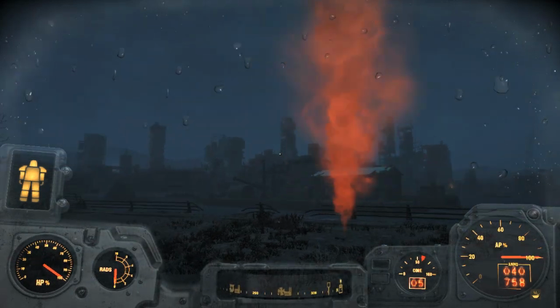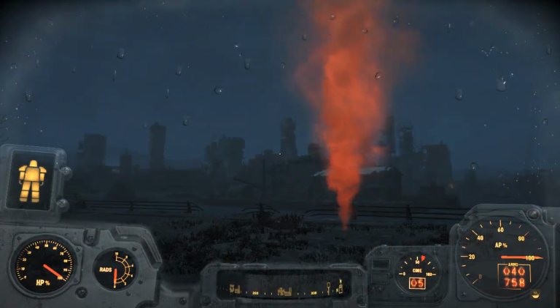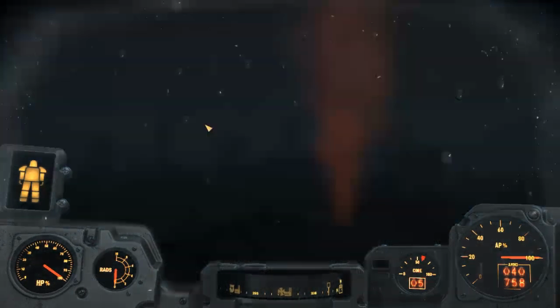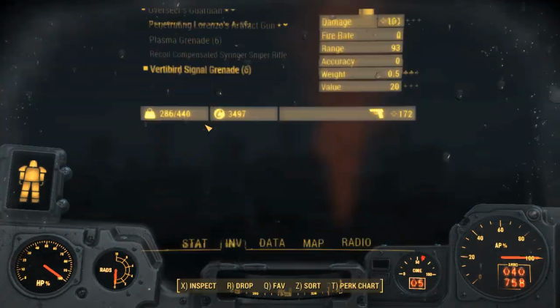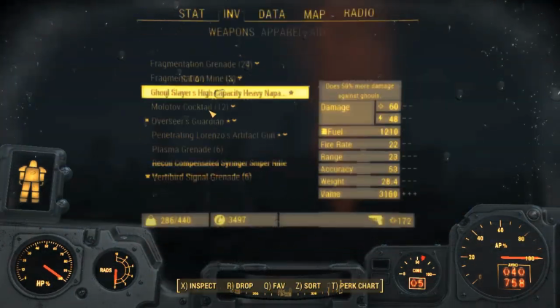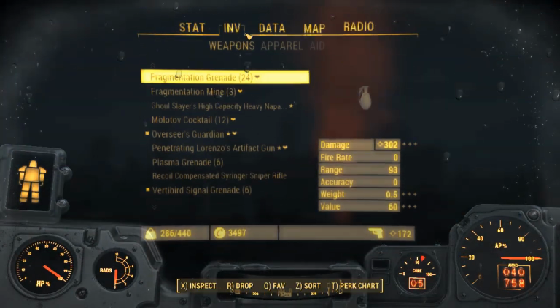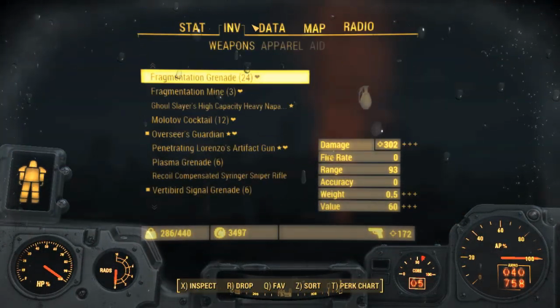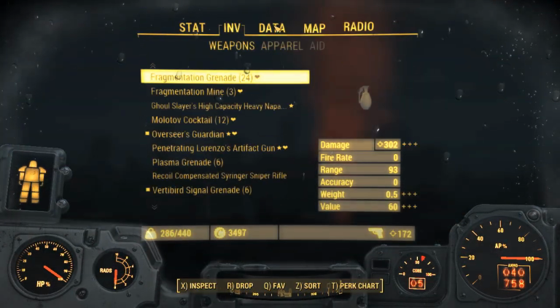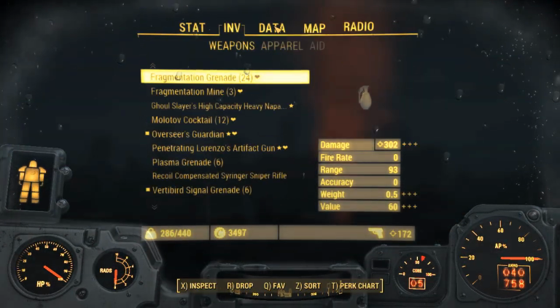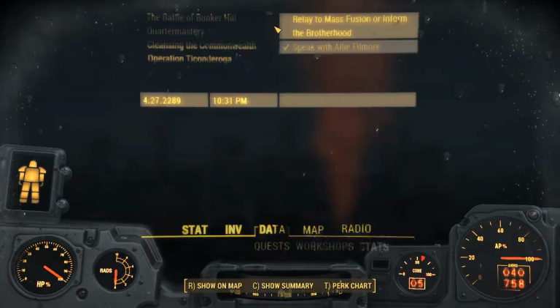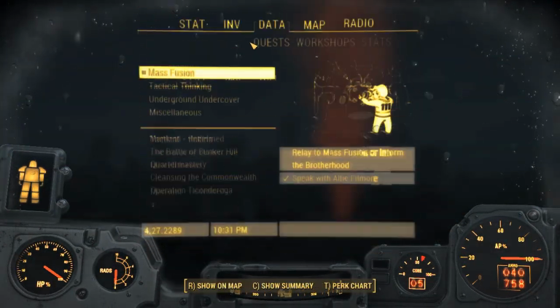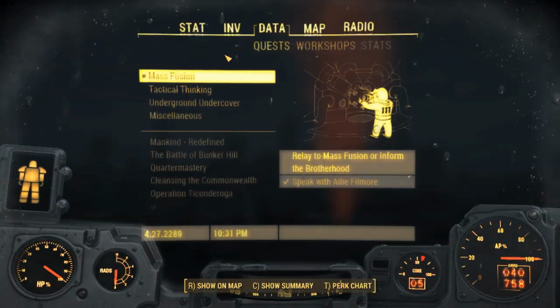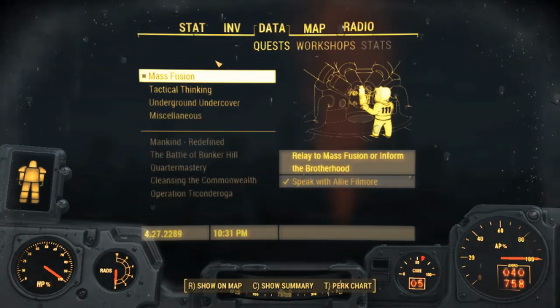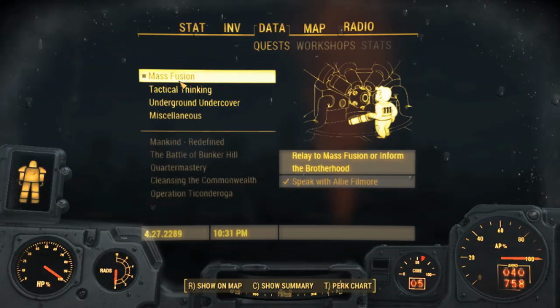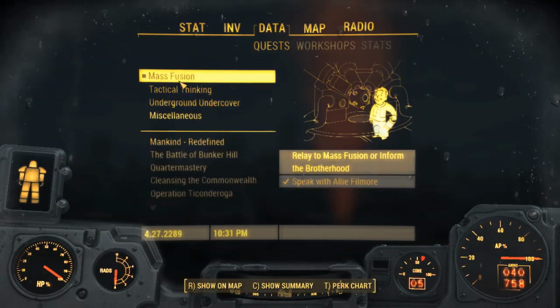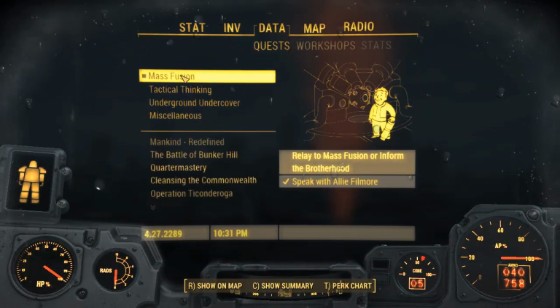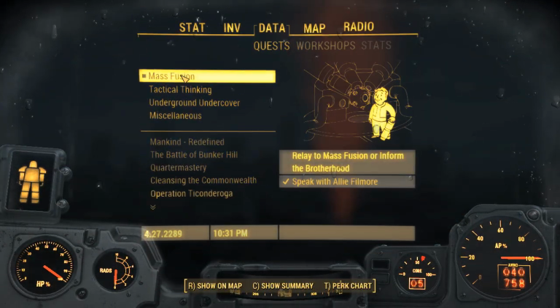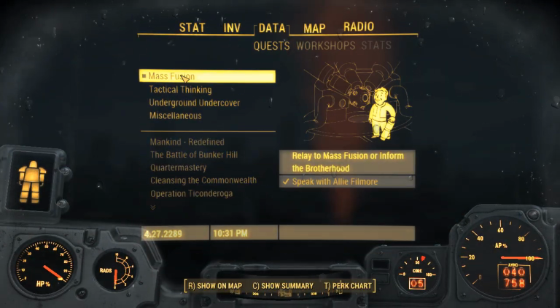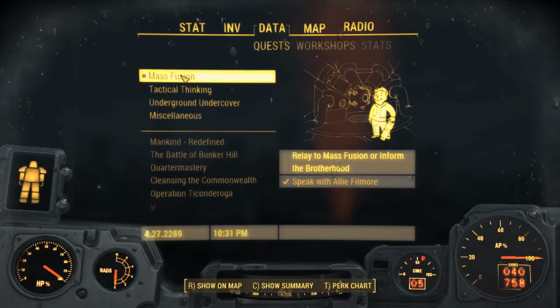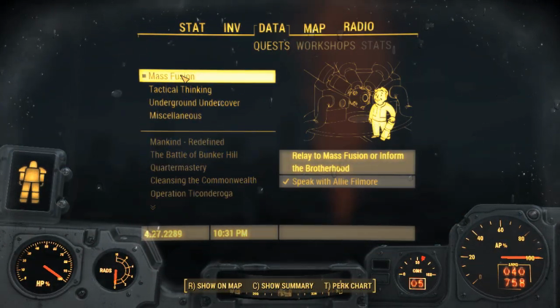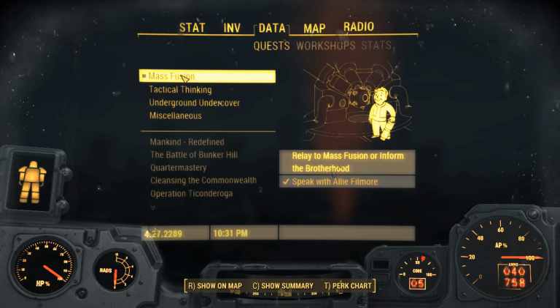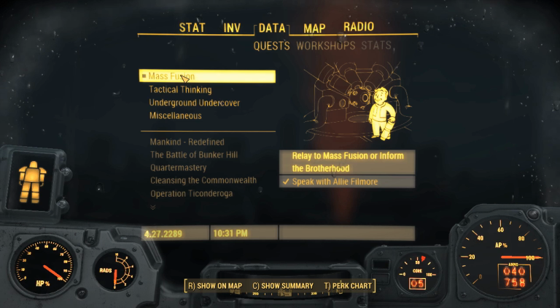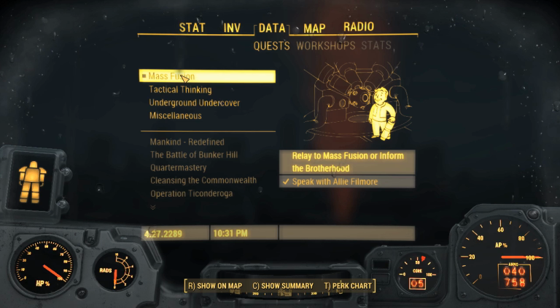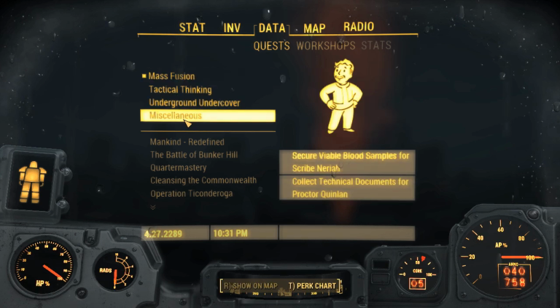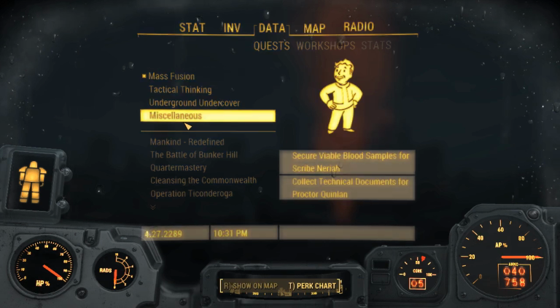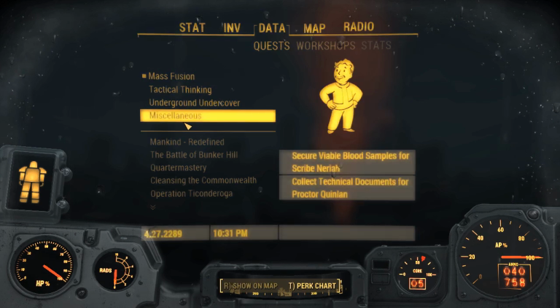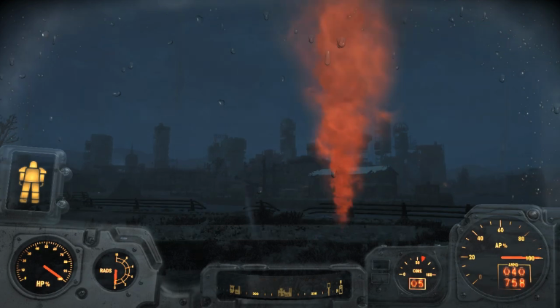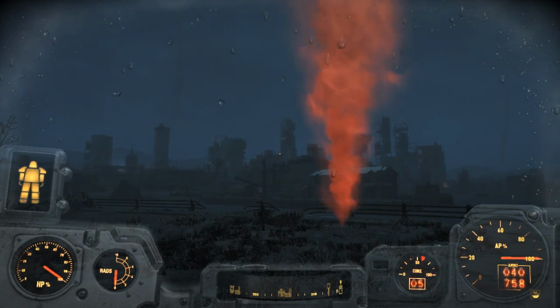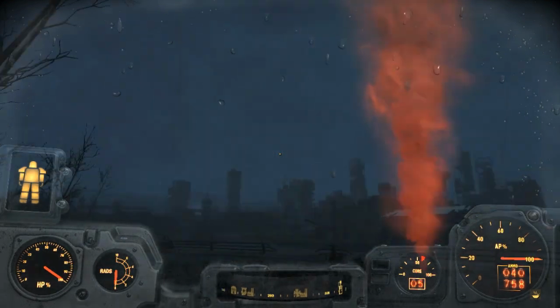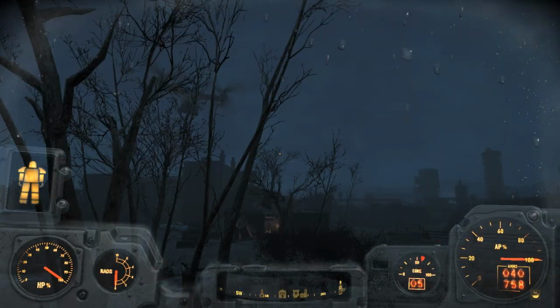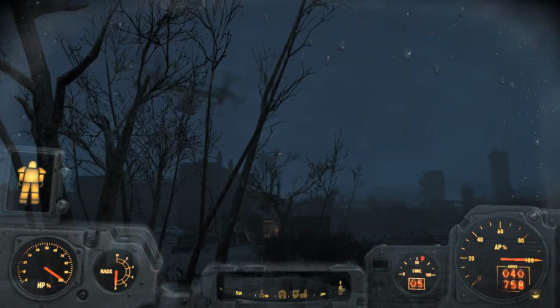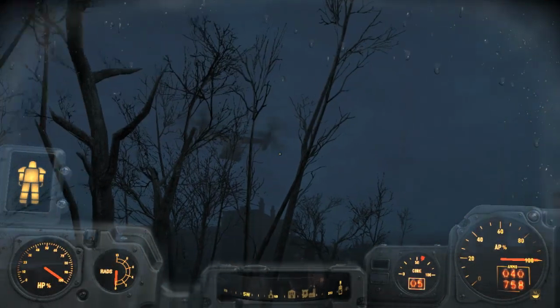Hello and welcome back to my Fallout 4 experience. Today I'm going to show you how to get to the Mass Fusion building using a vertibird.